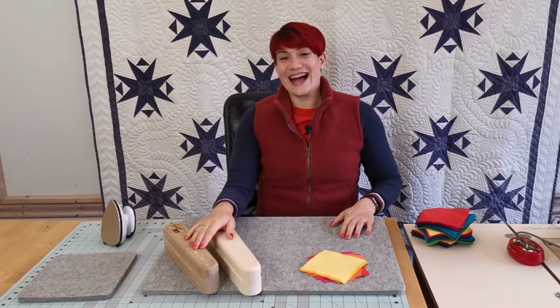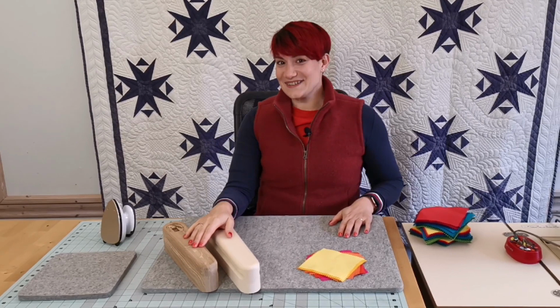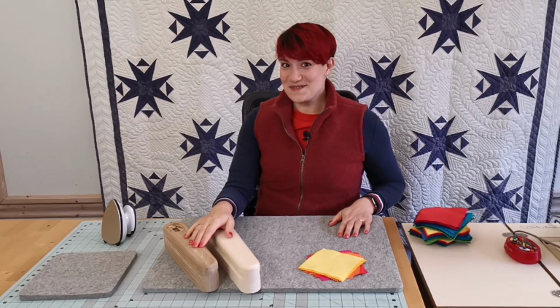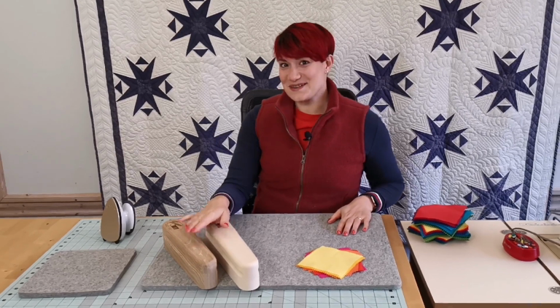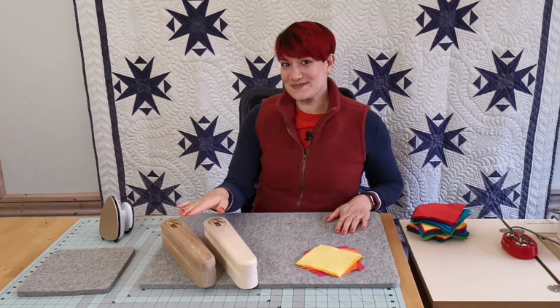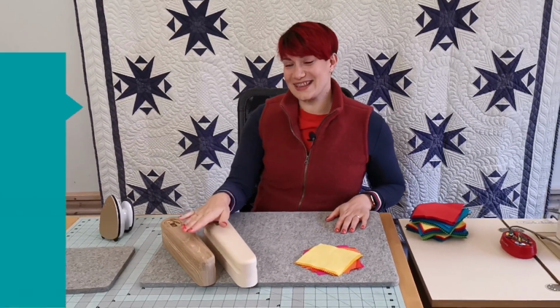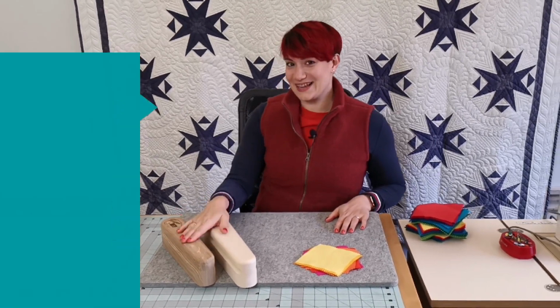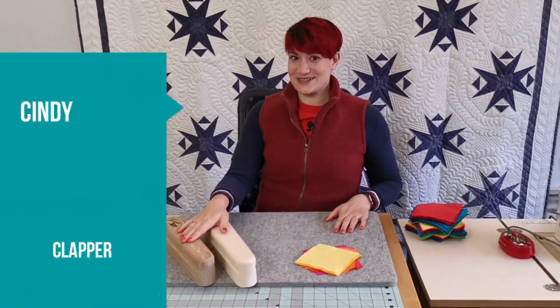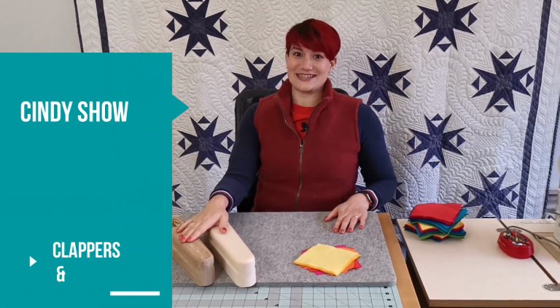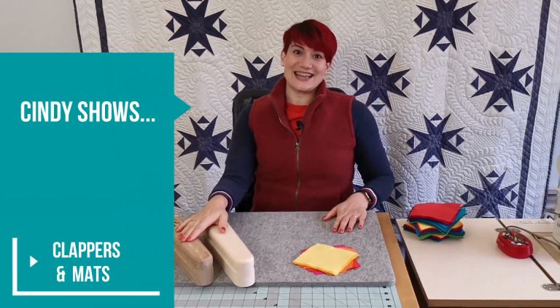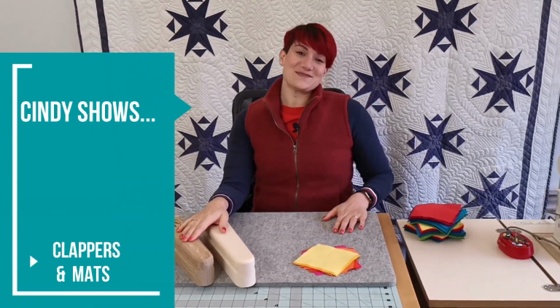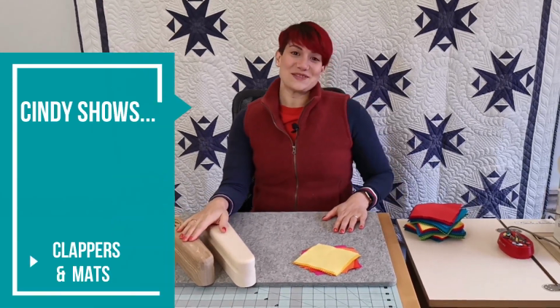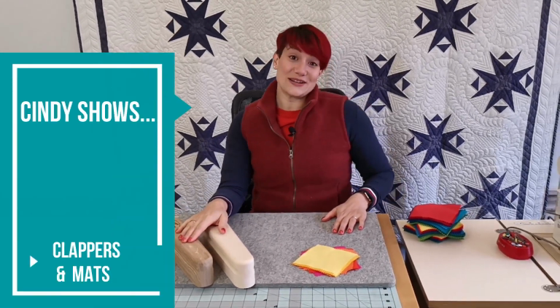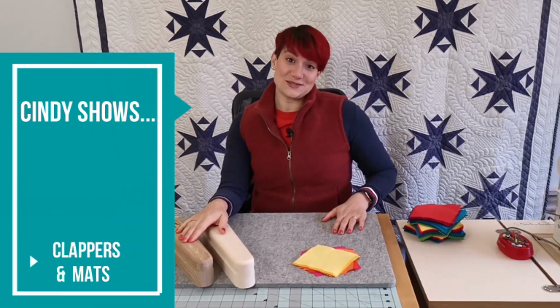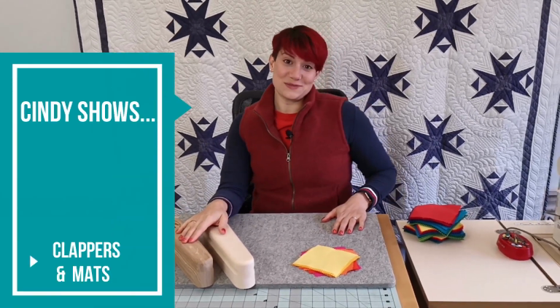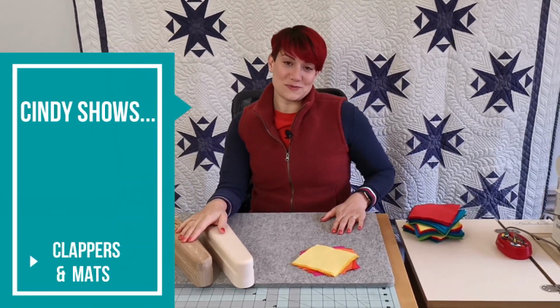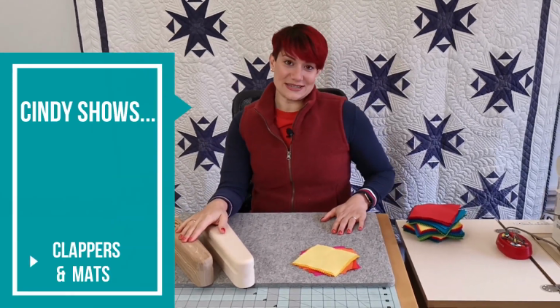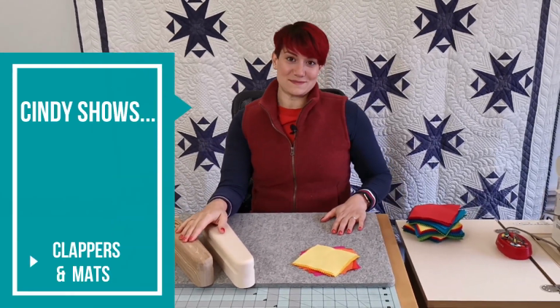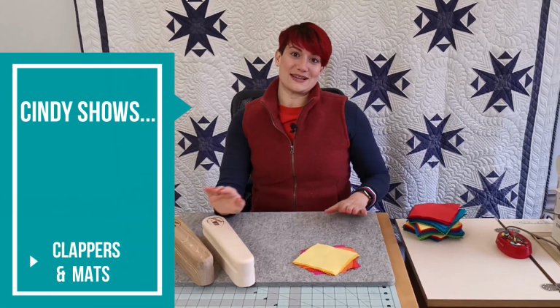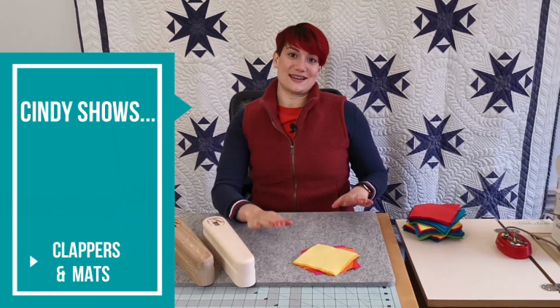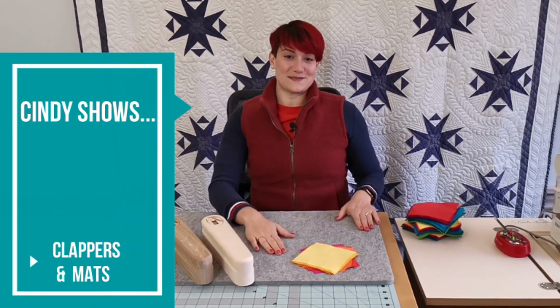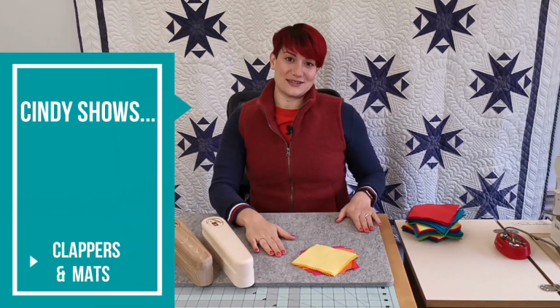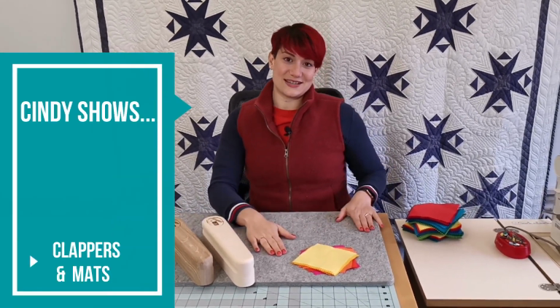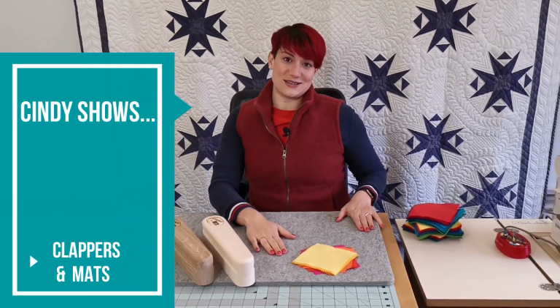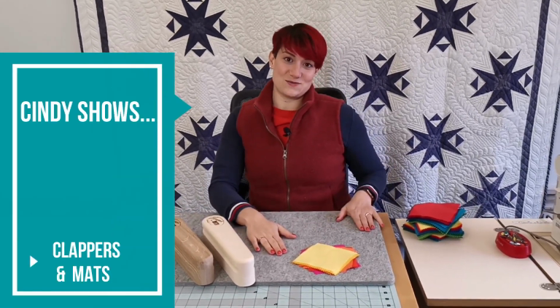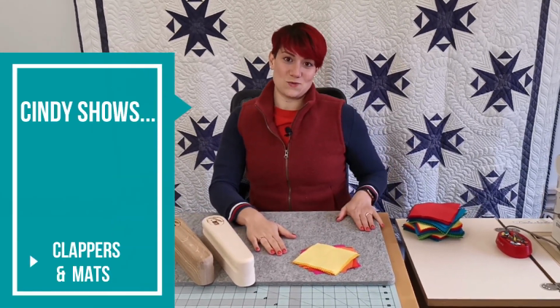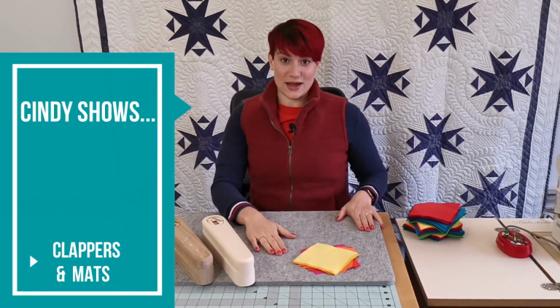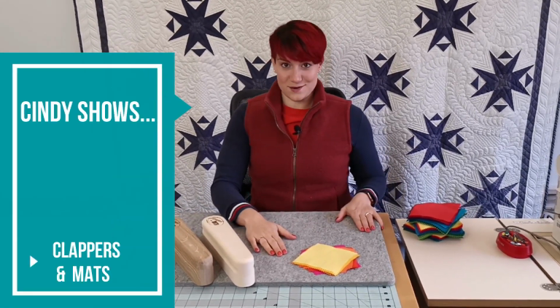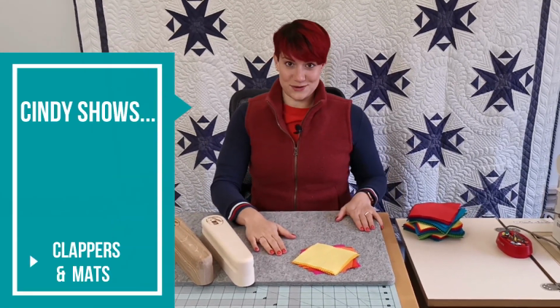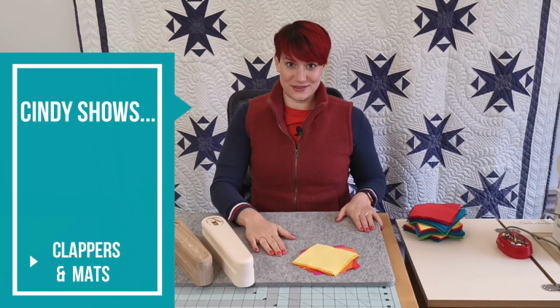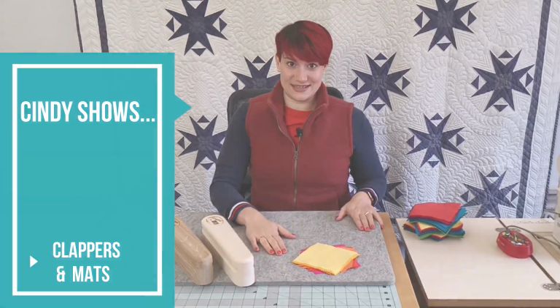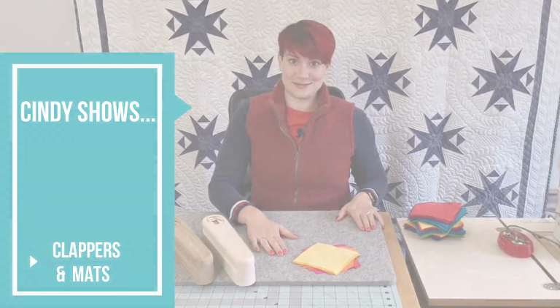I'm going to be working with the clappers today and with the felt wool pressing mat, and I'm going to tell you why I work with these.